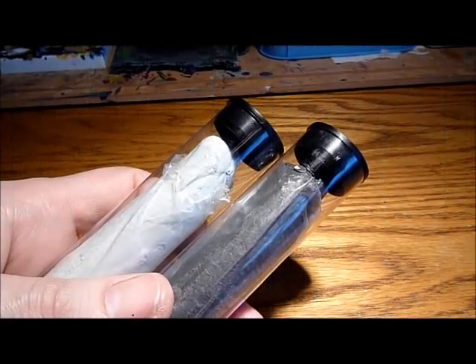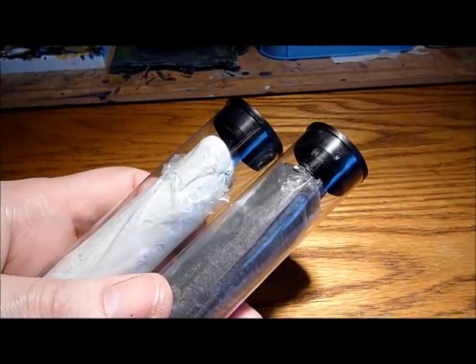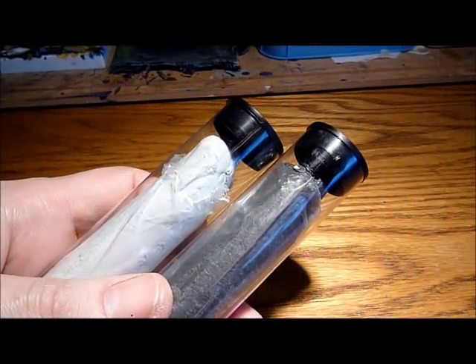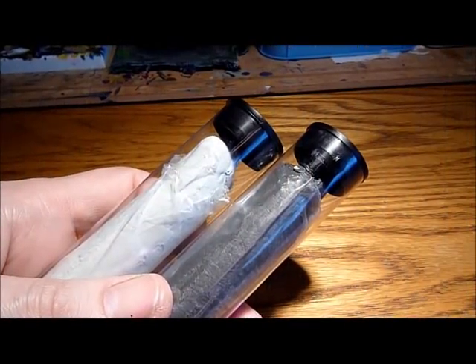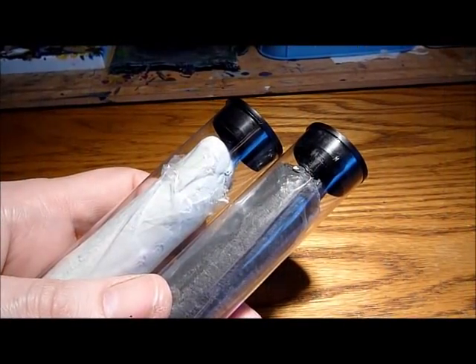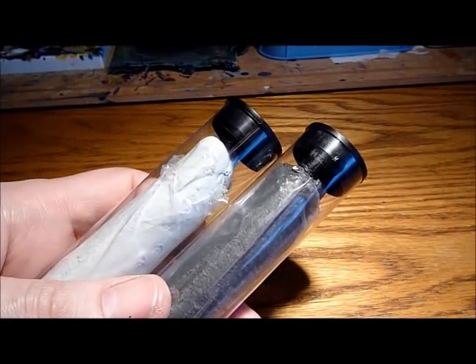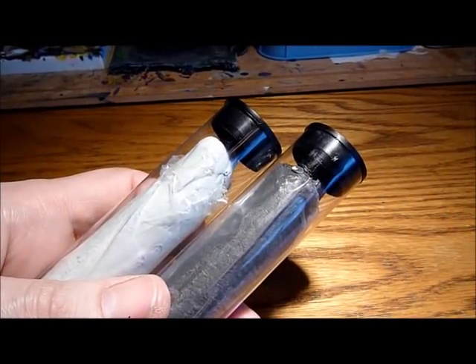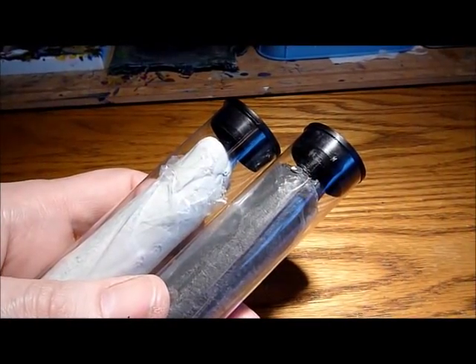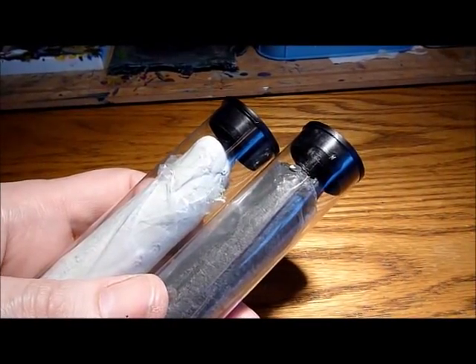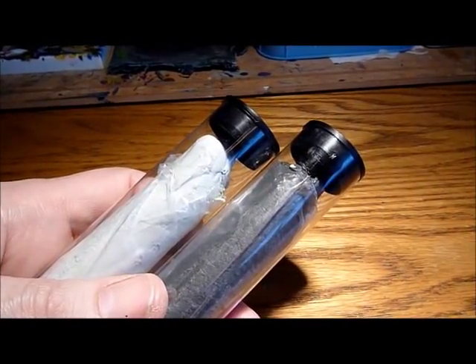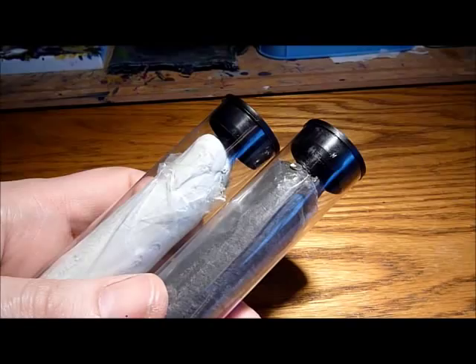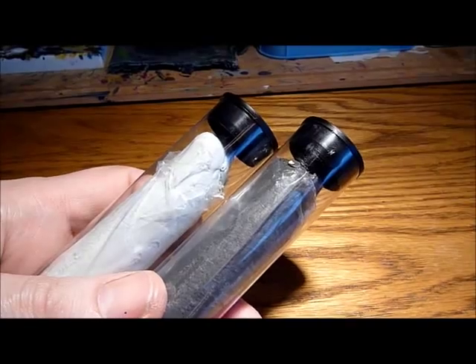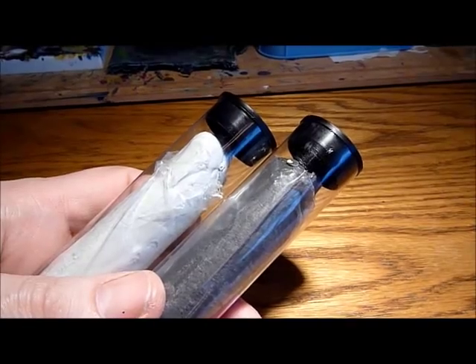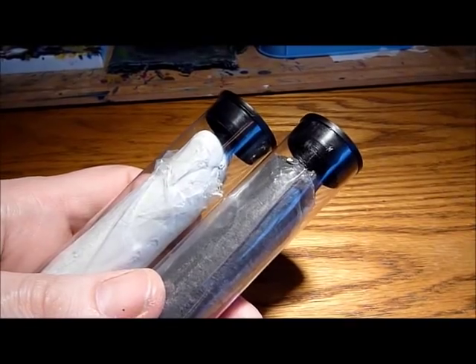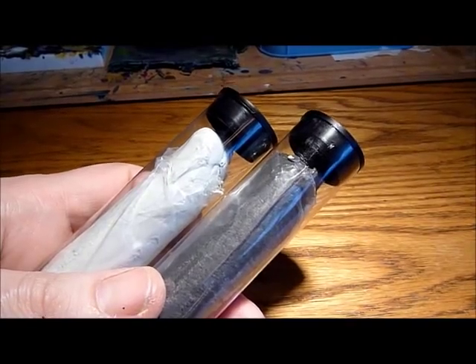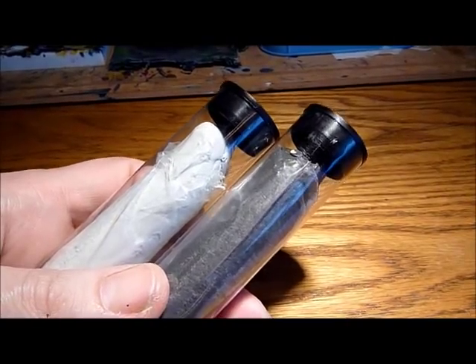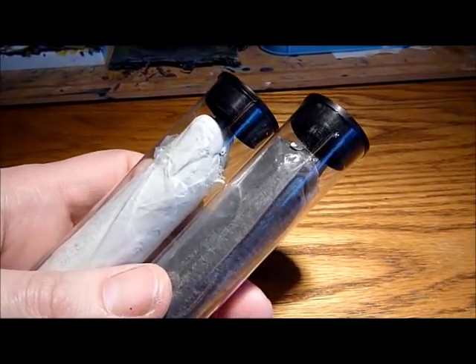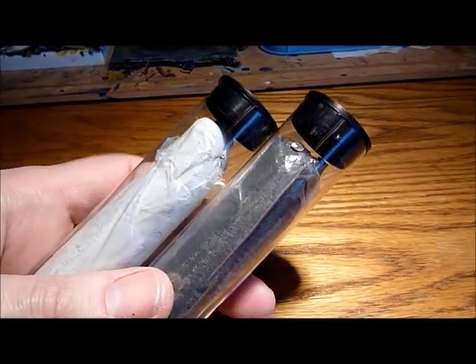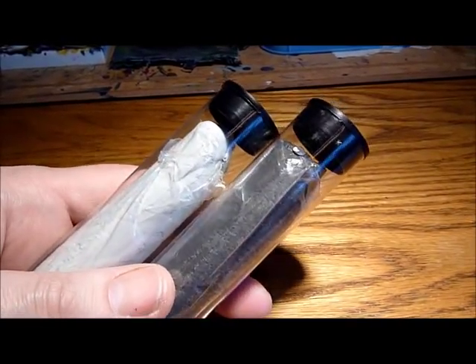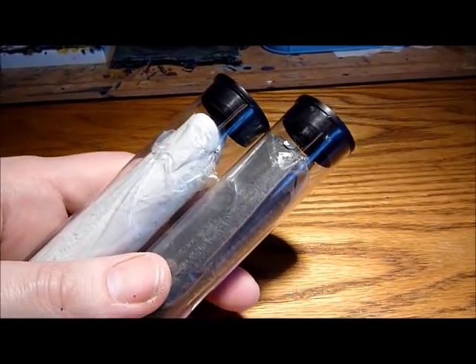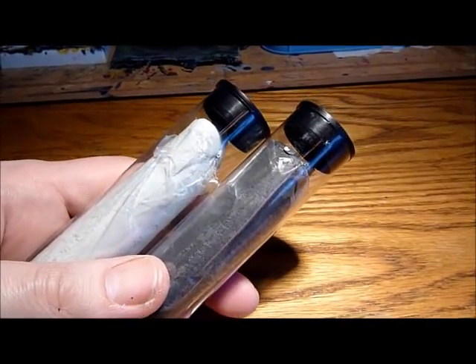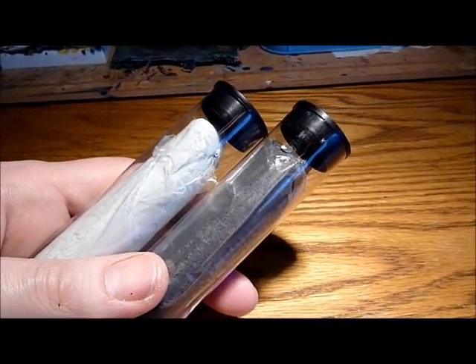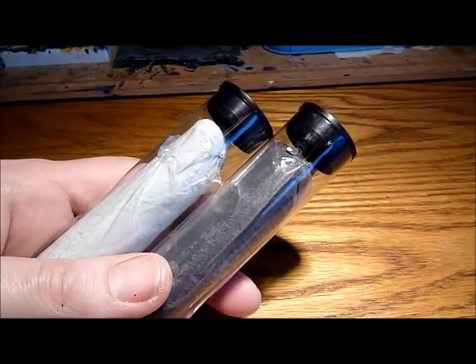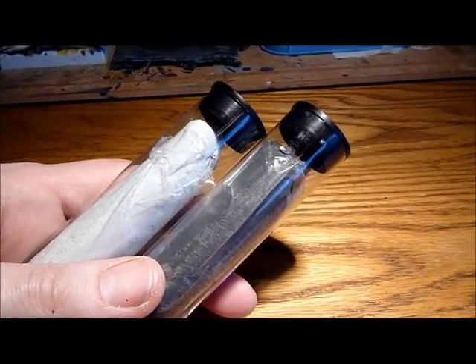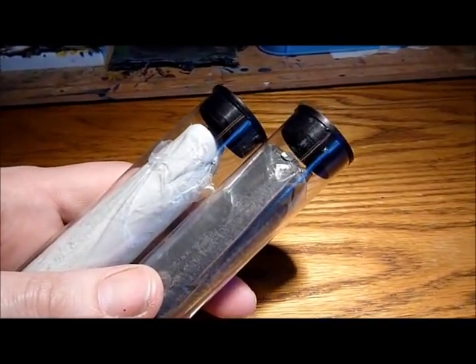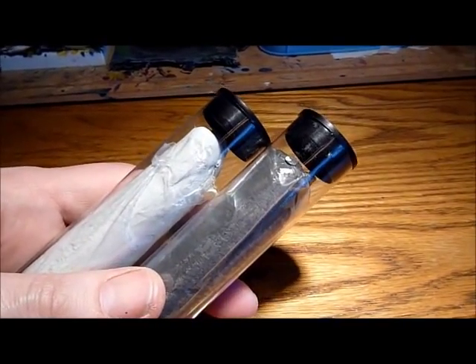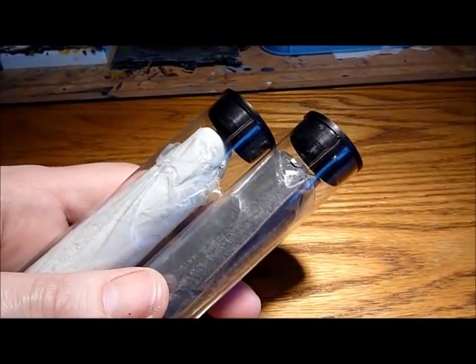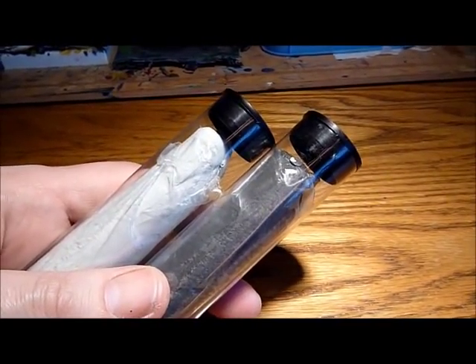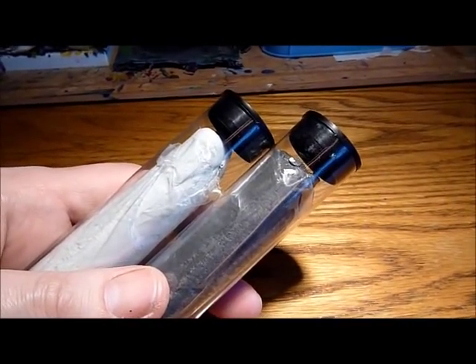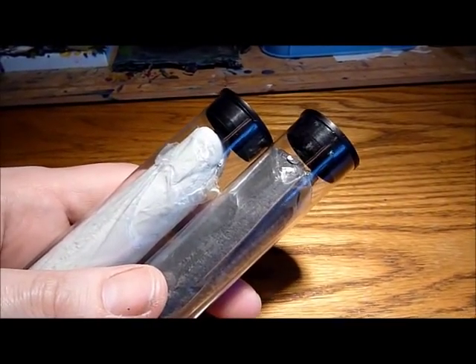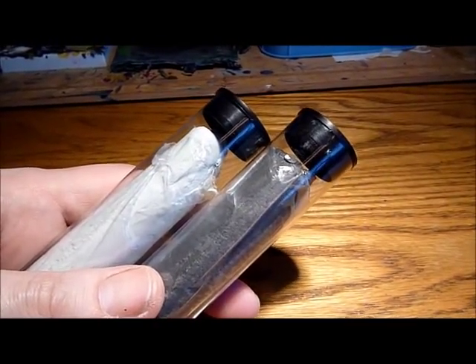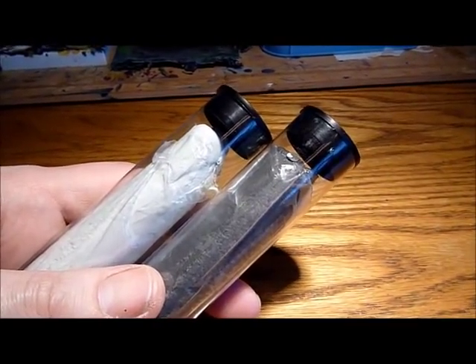Nick speaking. Welcome to this video. This is part three of my Katan's Shard build.